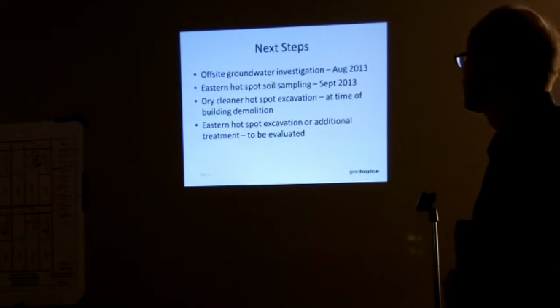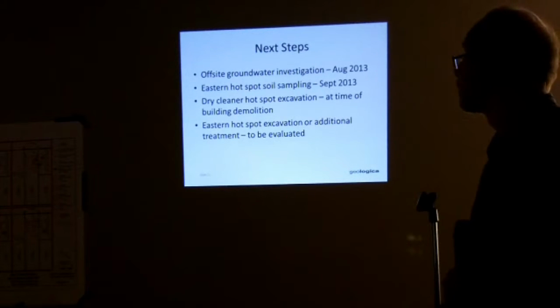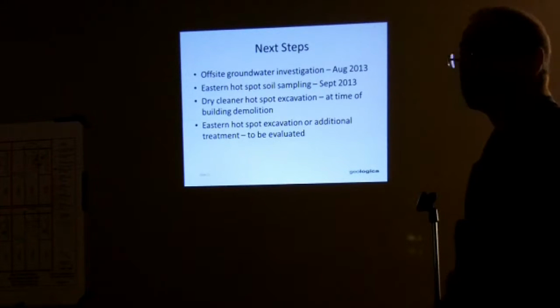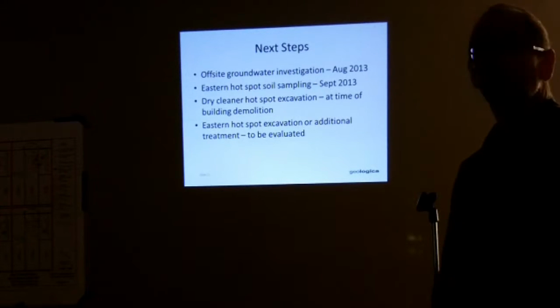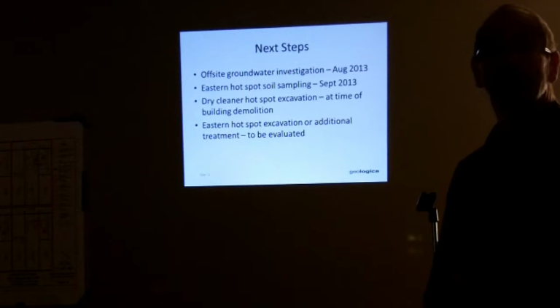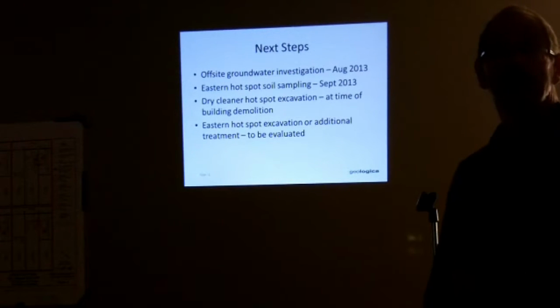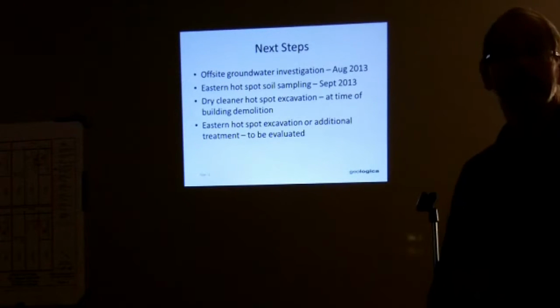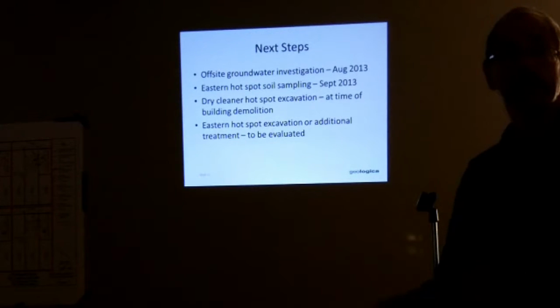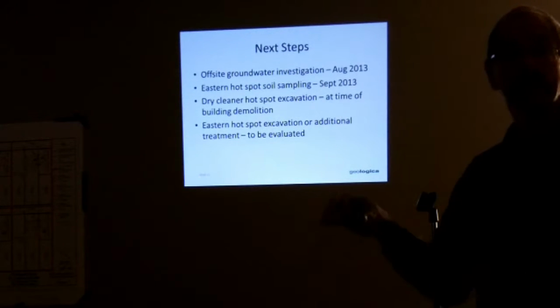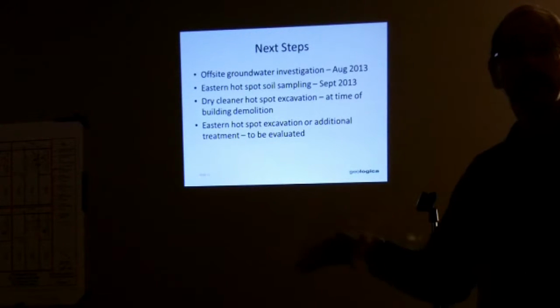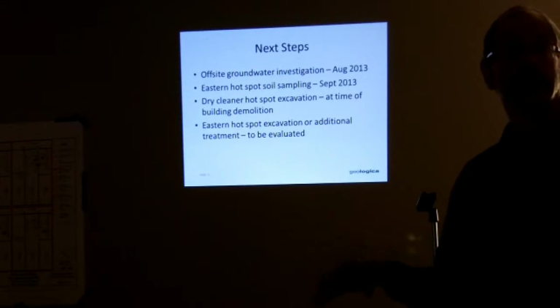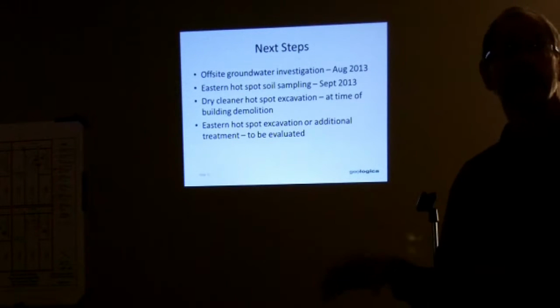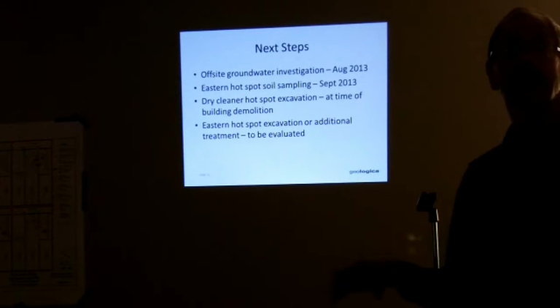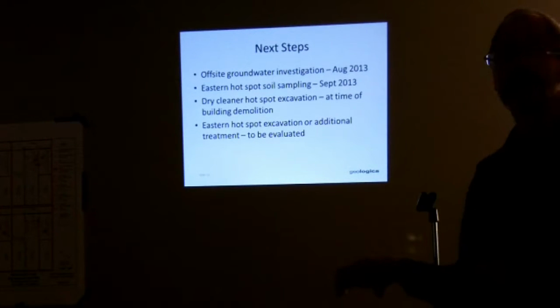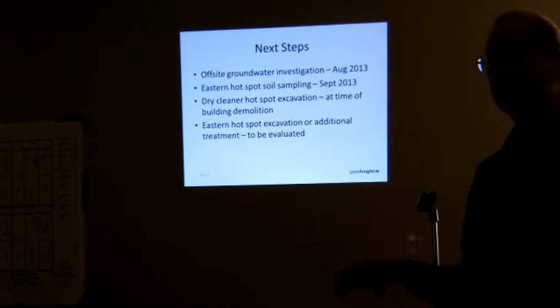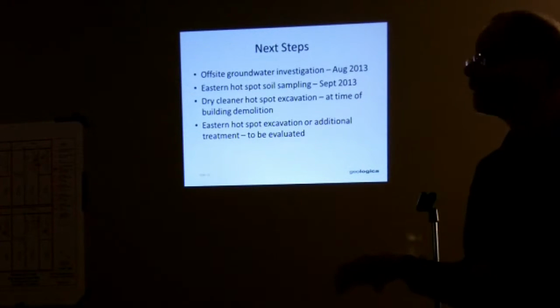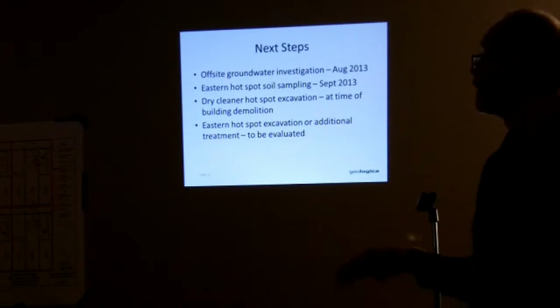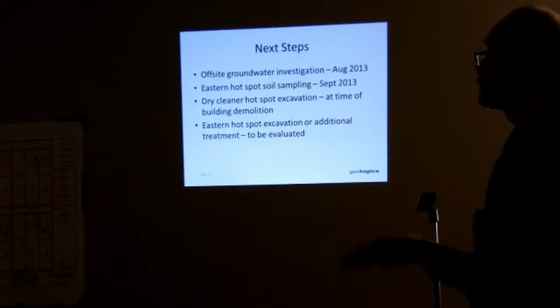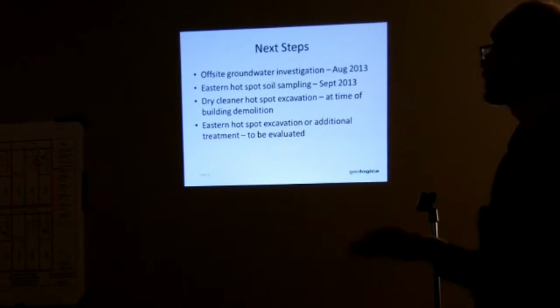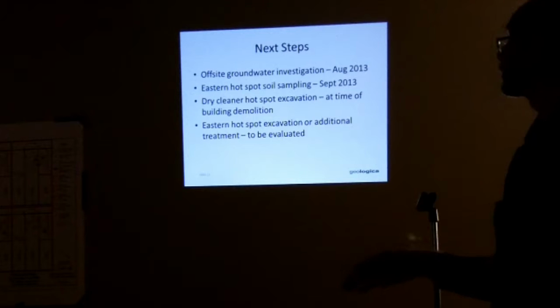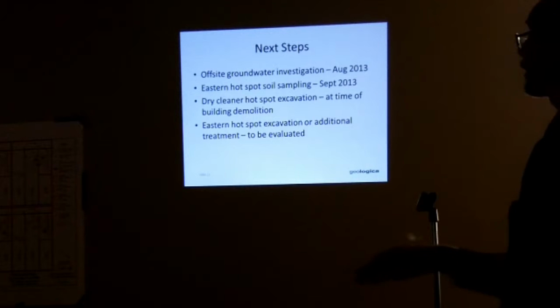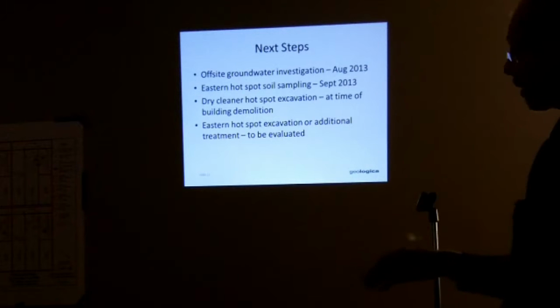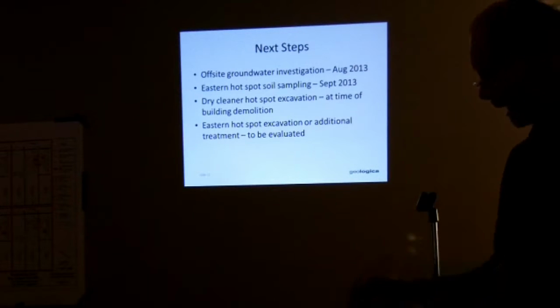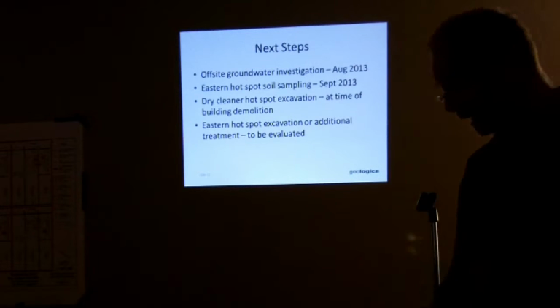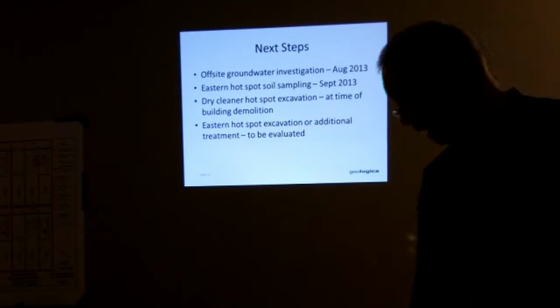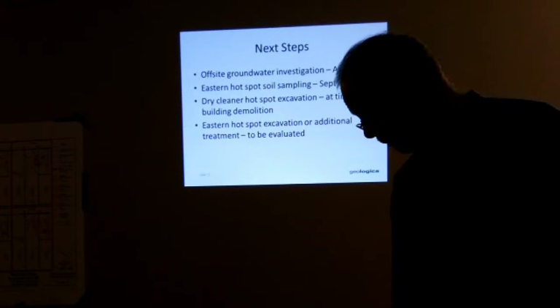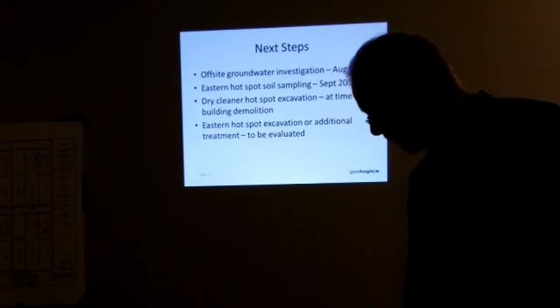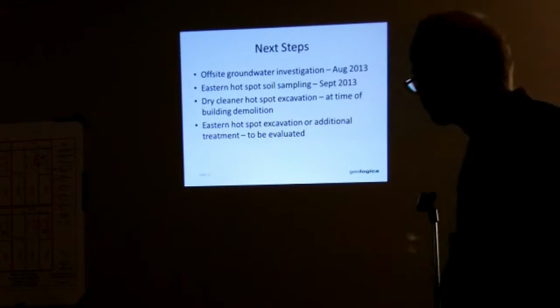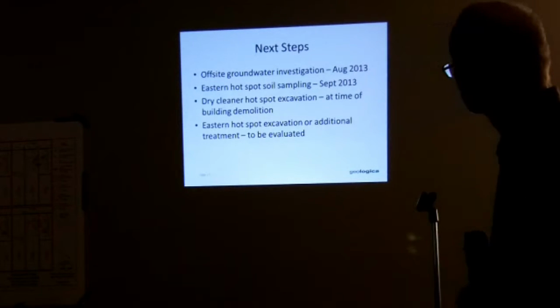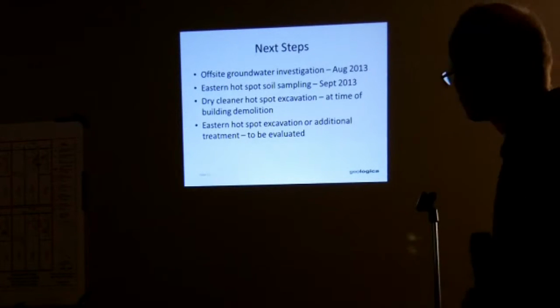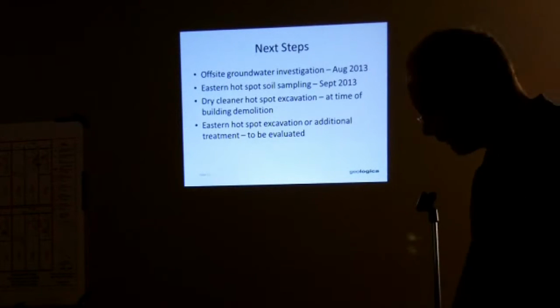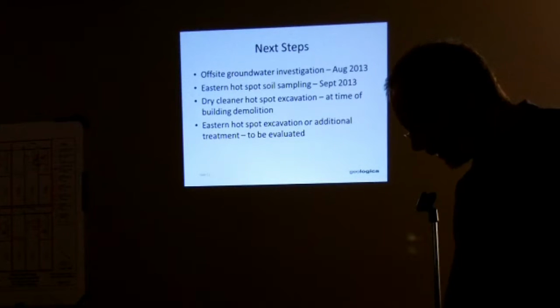We're going to do more sampling in that eastern hotspot area to test how effective our treatments have been.